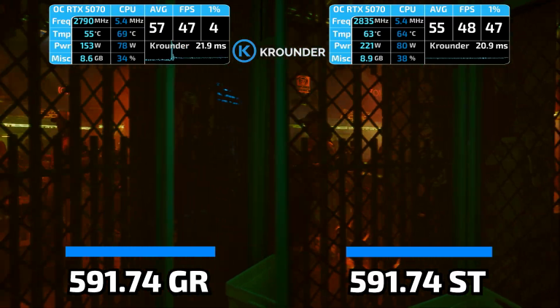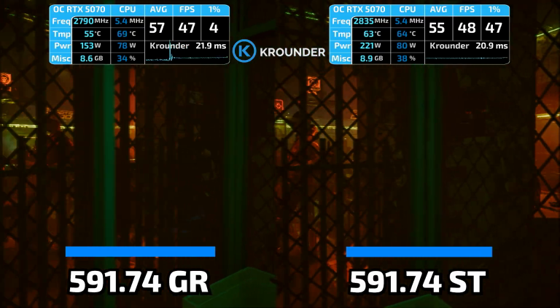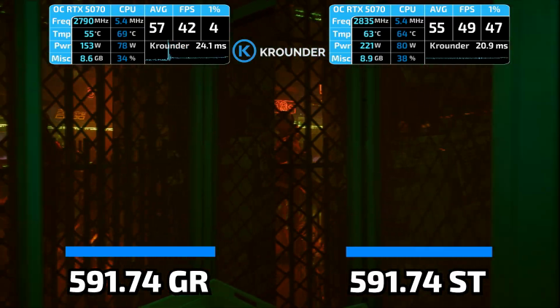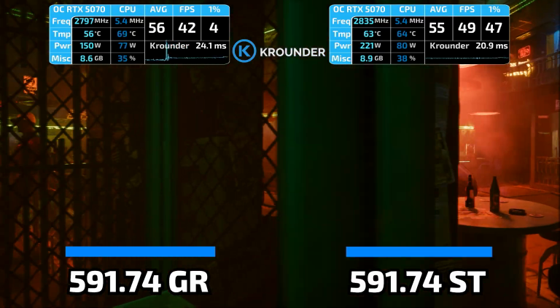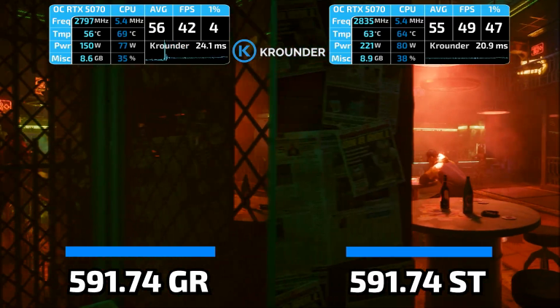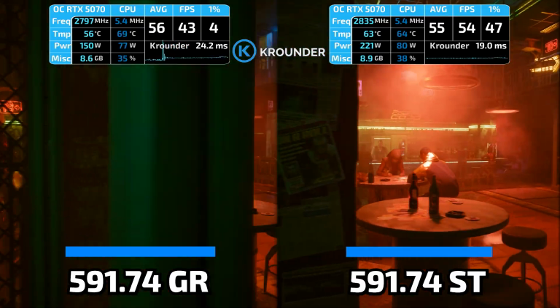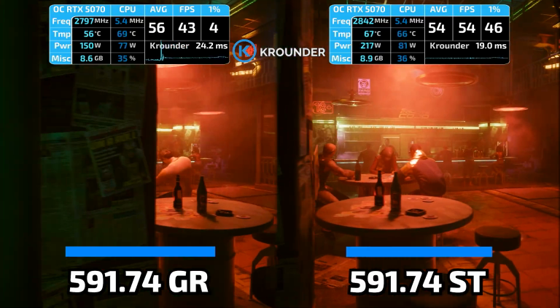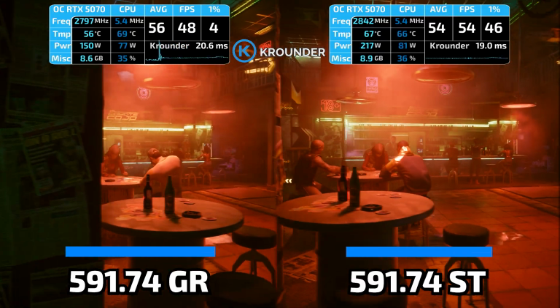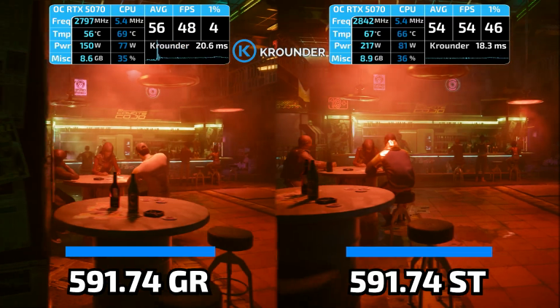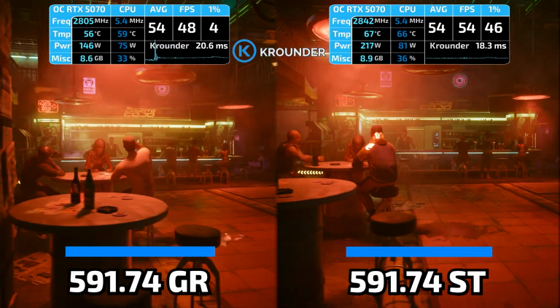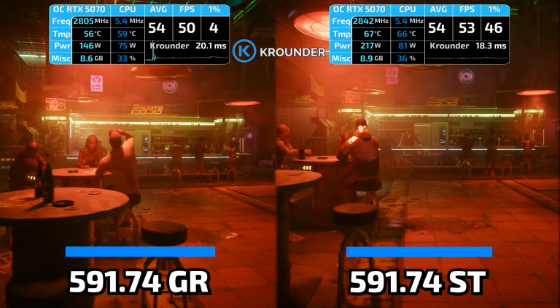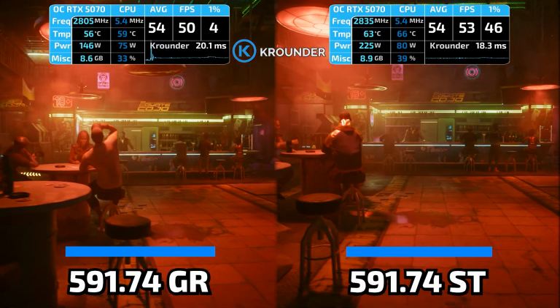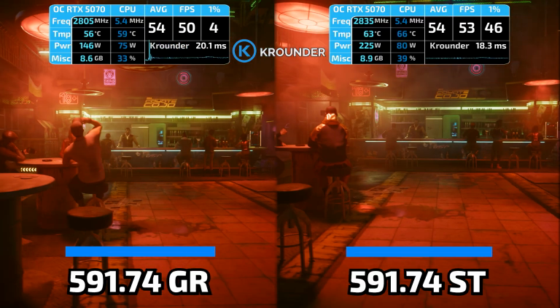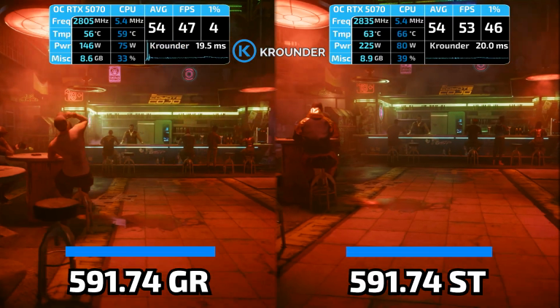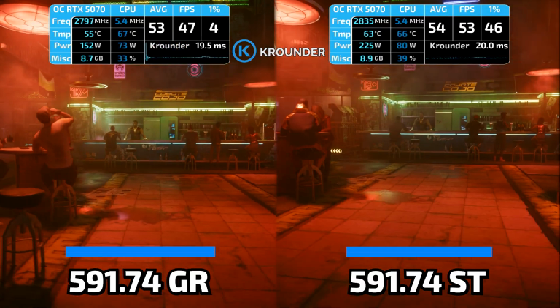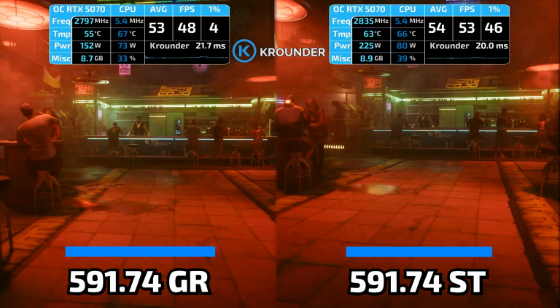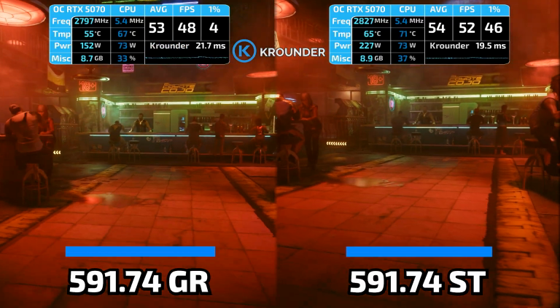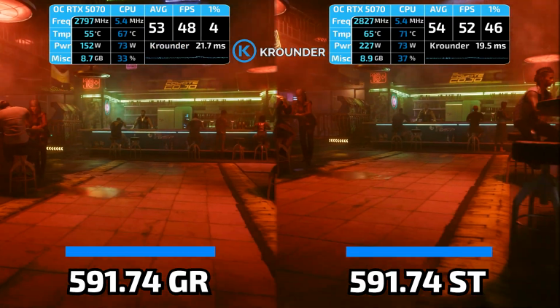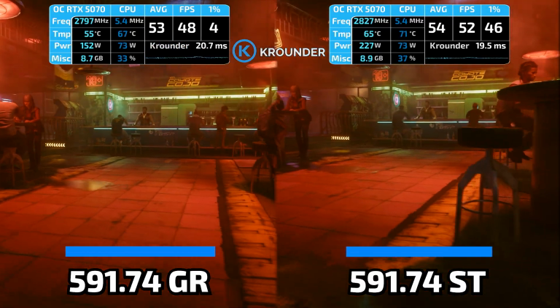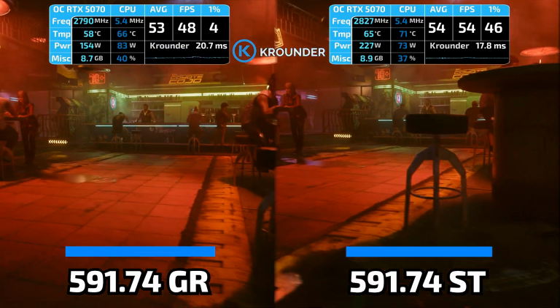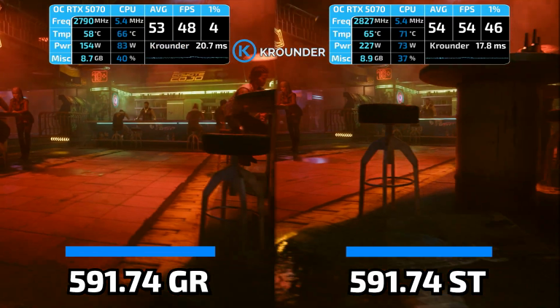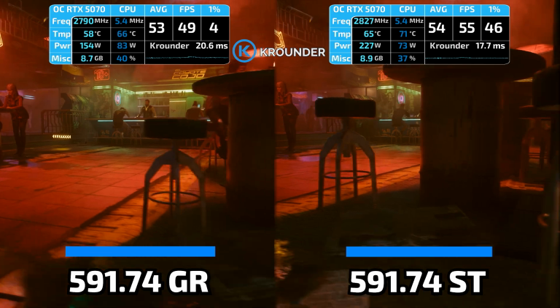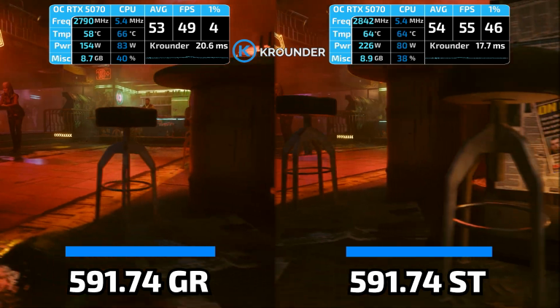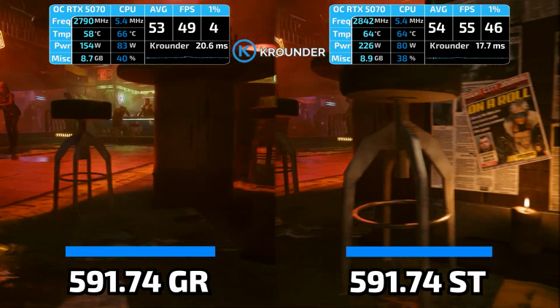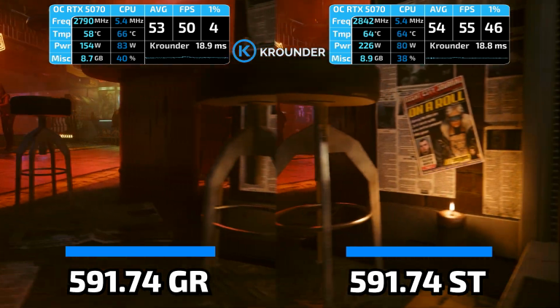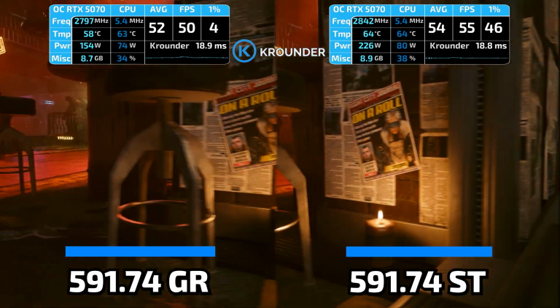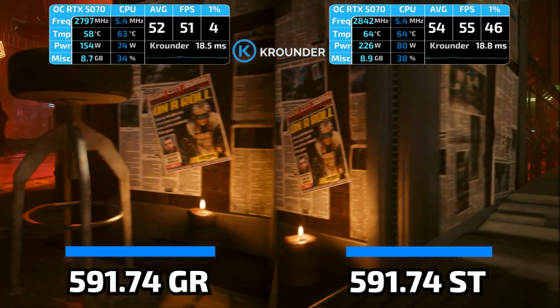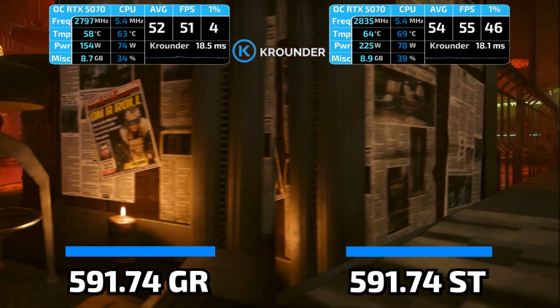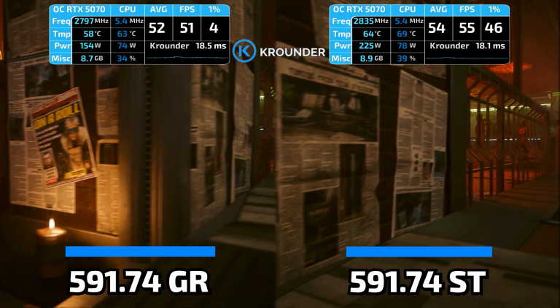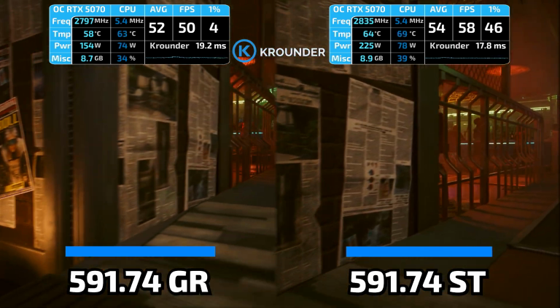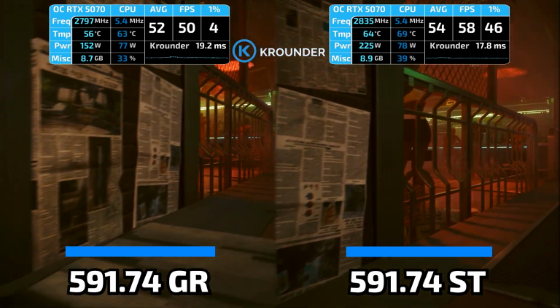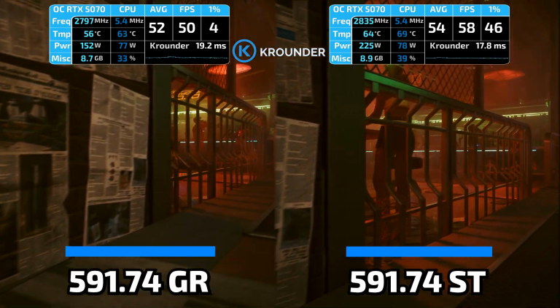Average FPS went up 1–2% across most games on Studio versus GameReady. Not huge, but consistent.